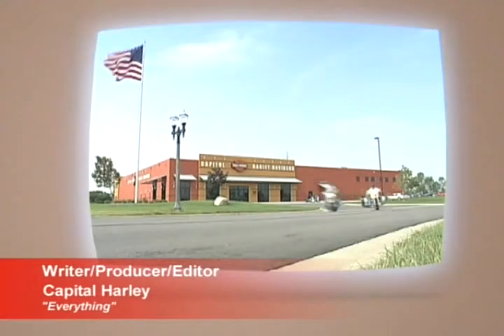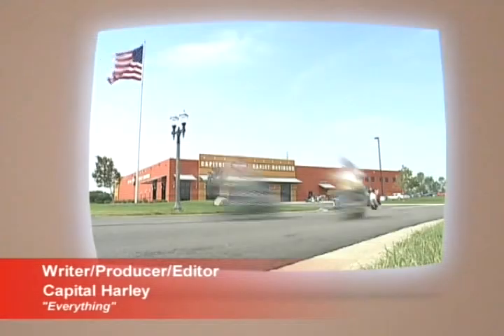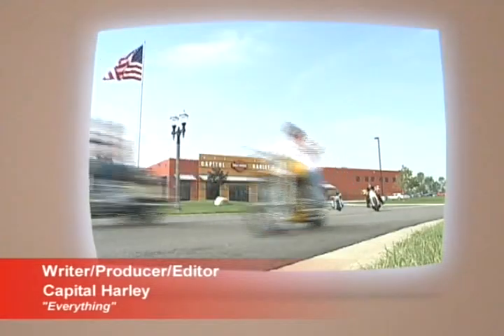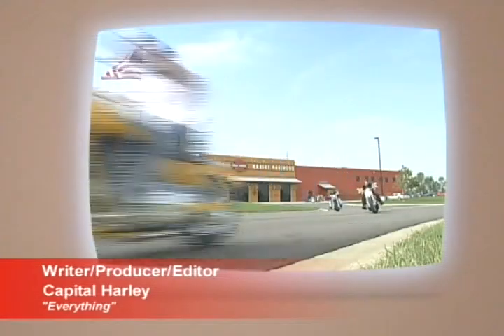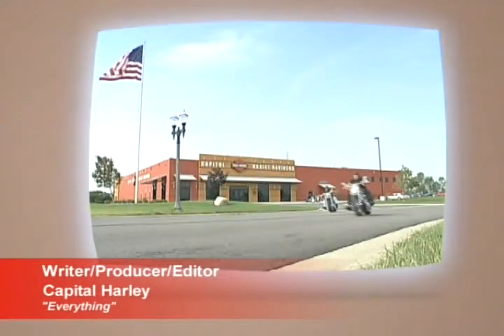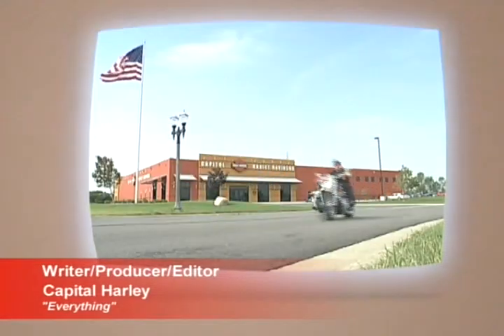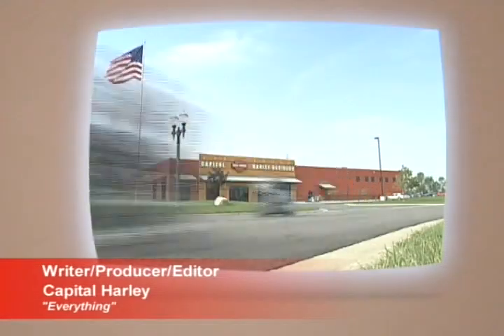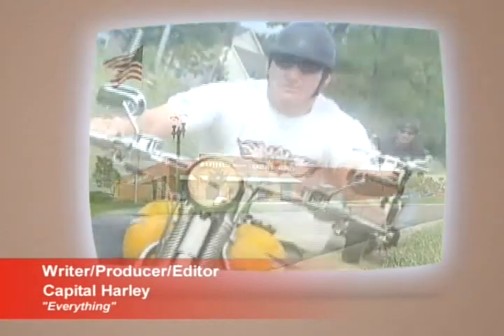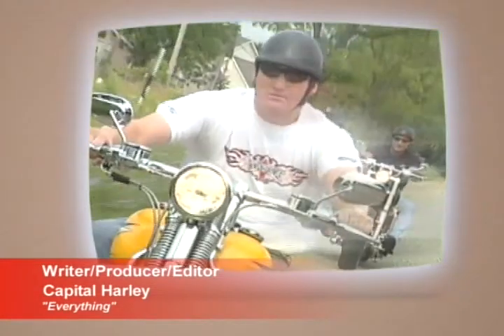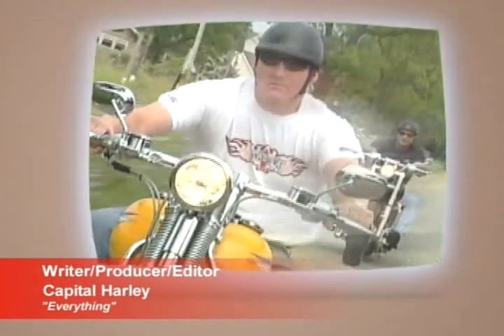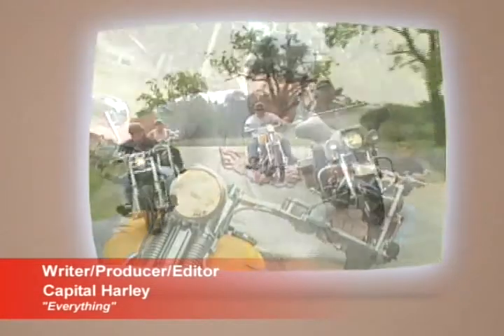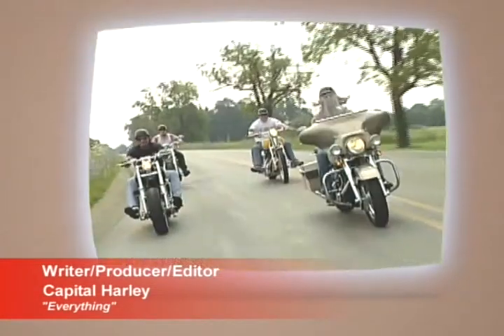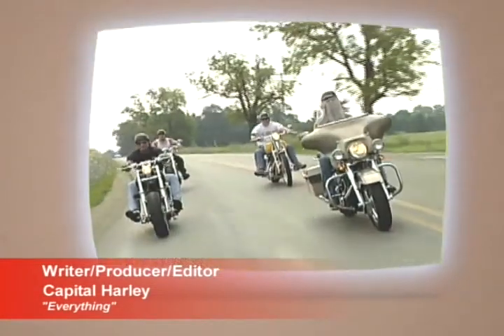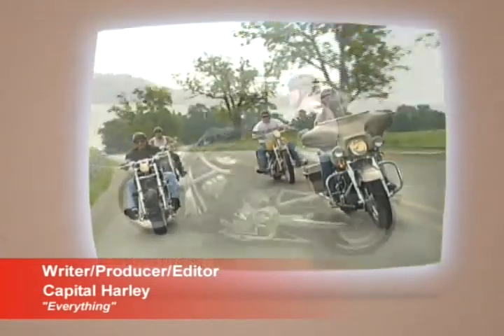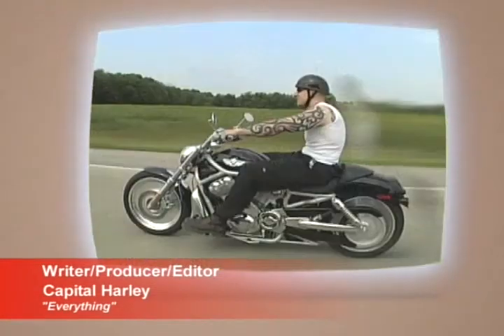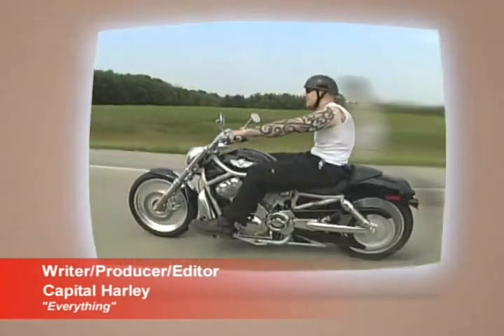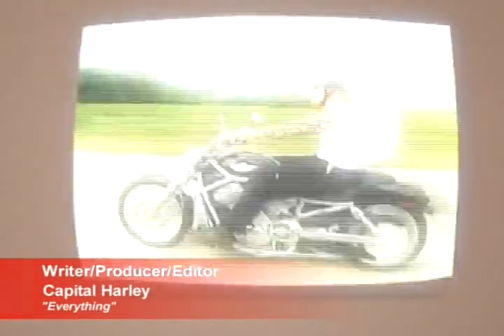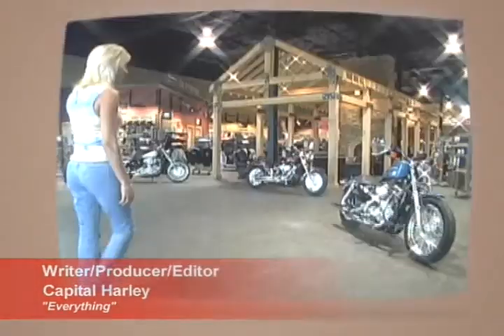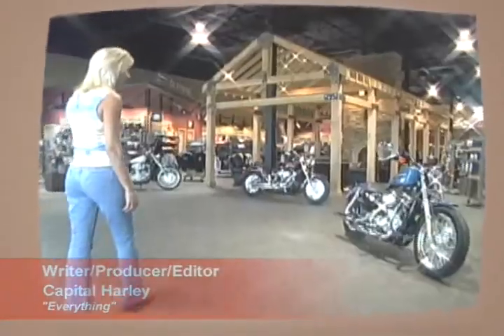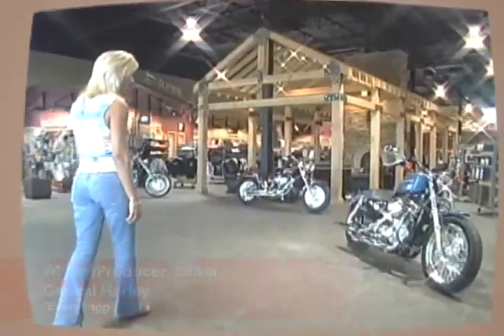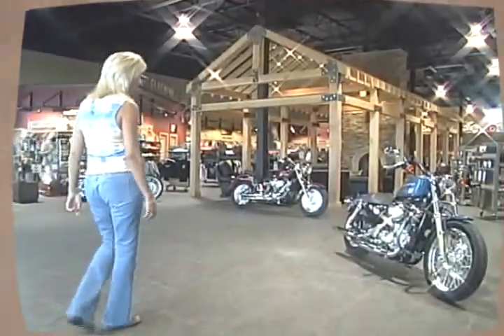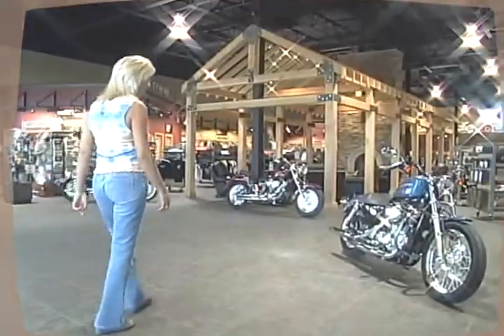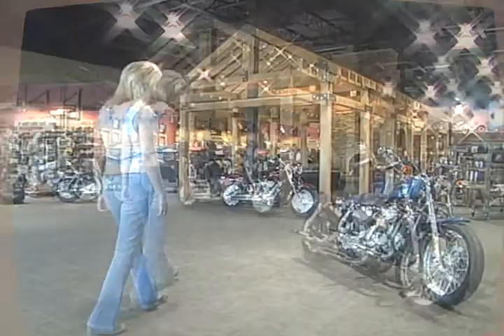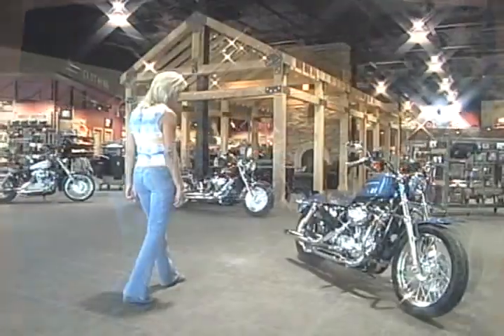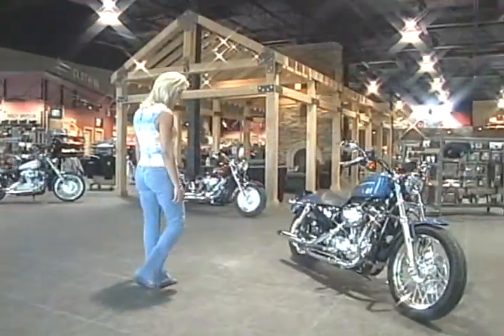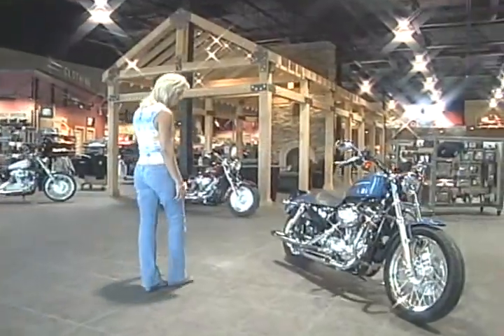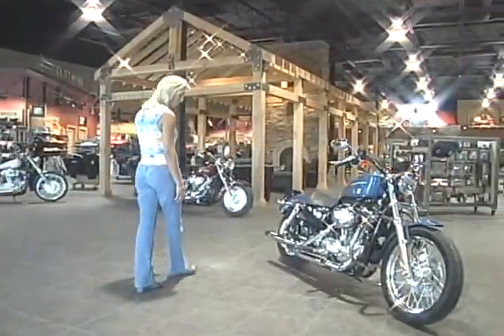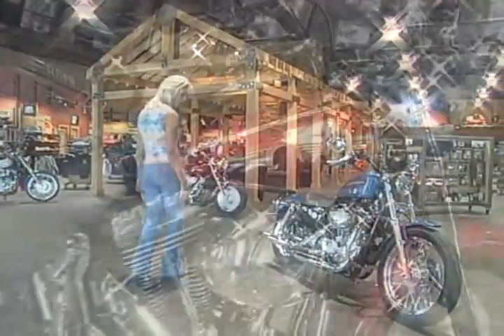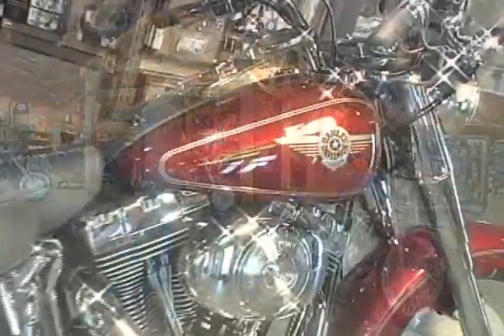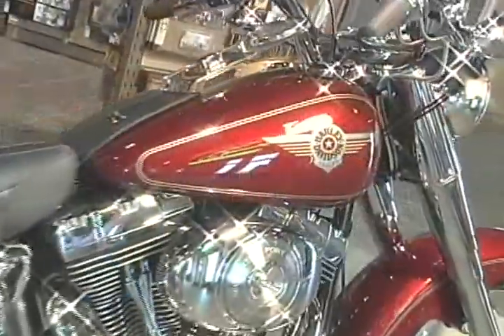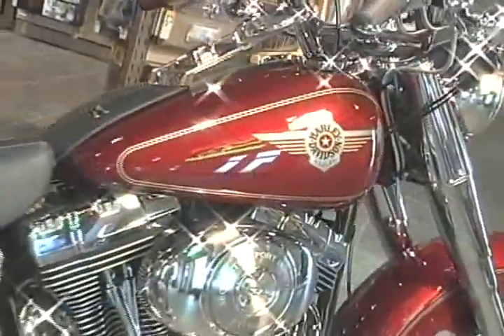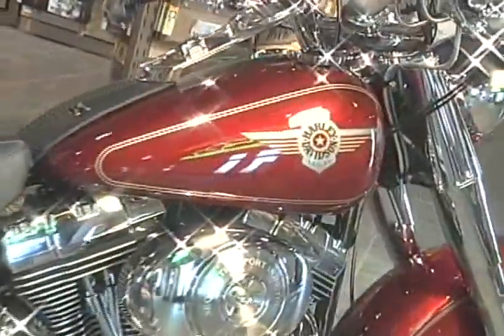It's all about the sound, the look, the lifestyle and the bite. It's about coming to Capital Harley-Davidson for everything Harley.